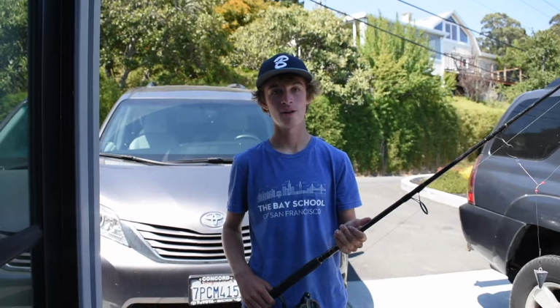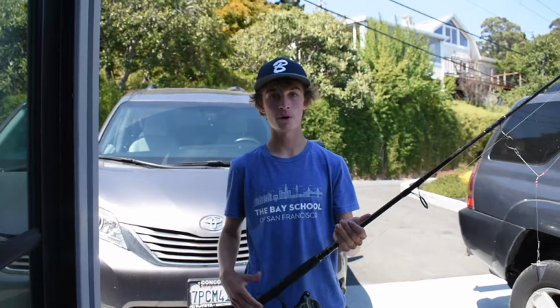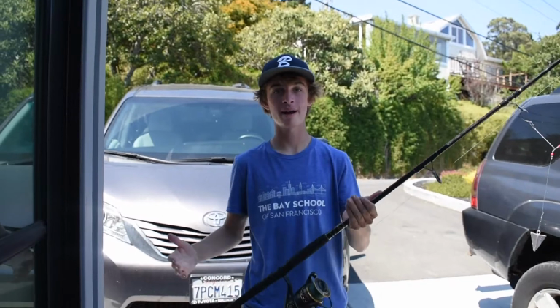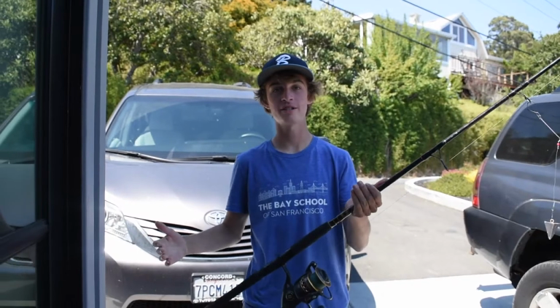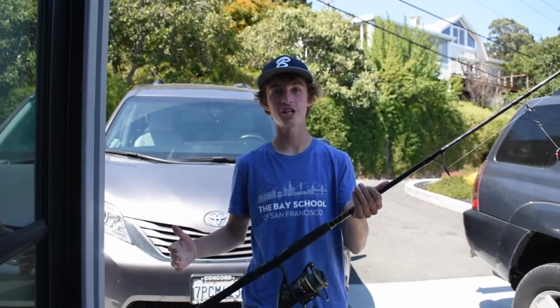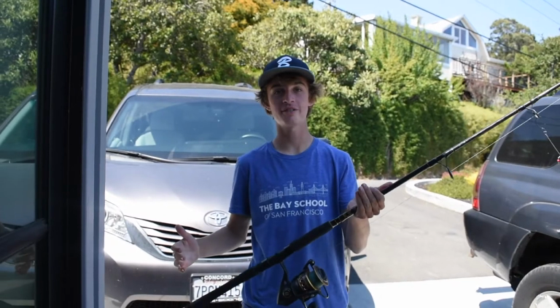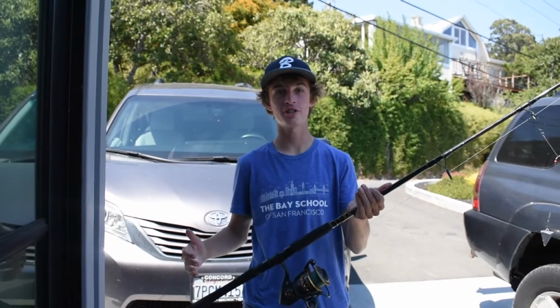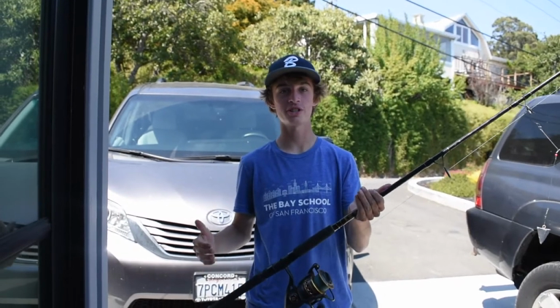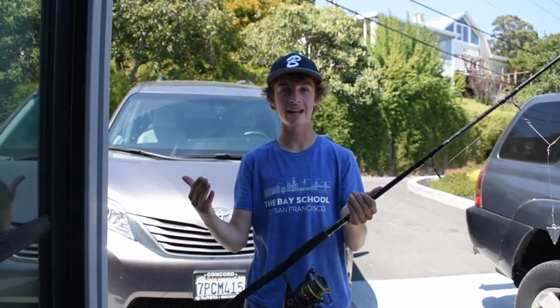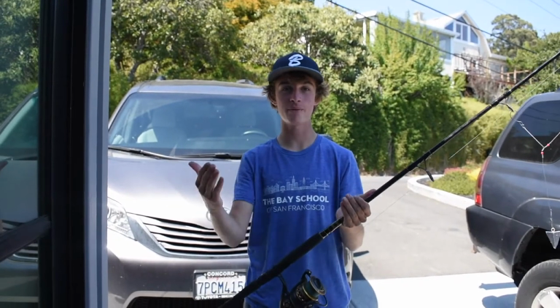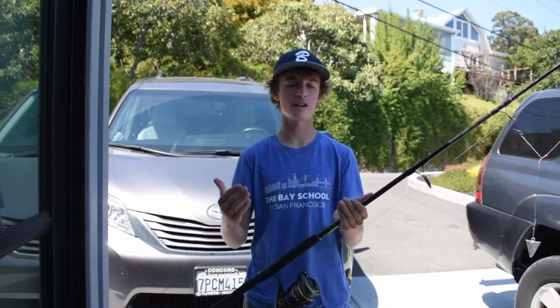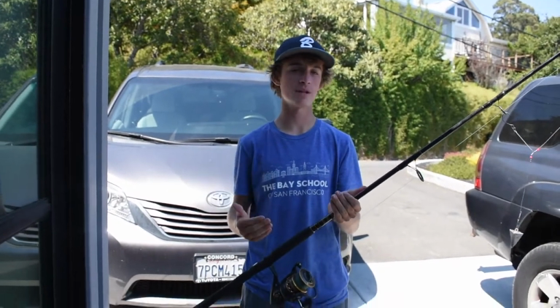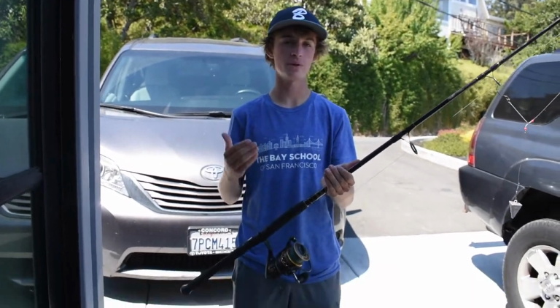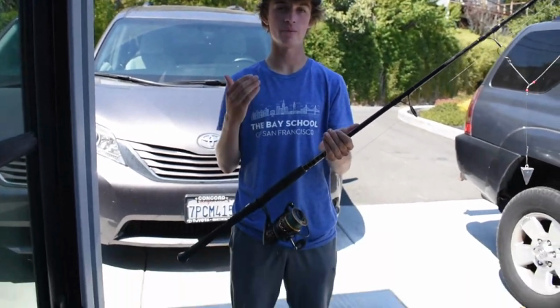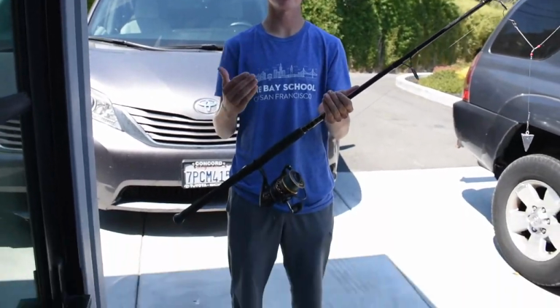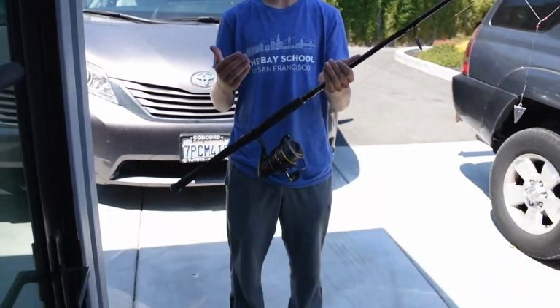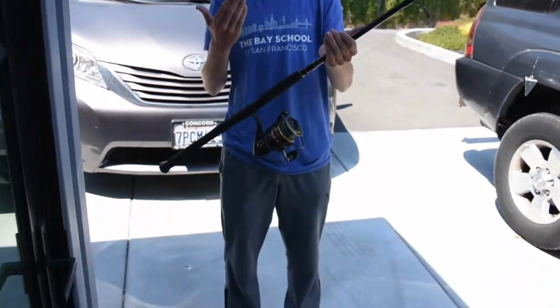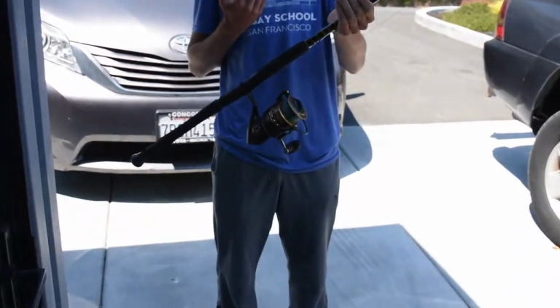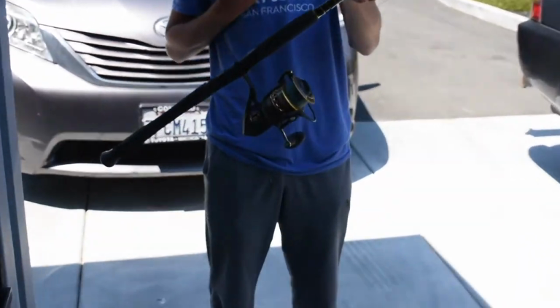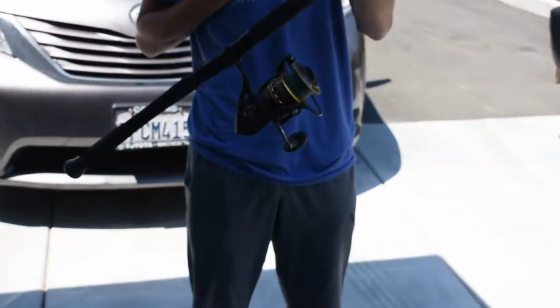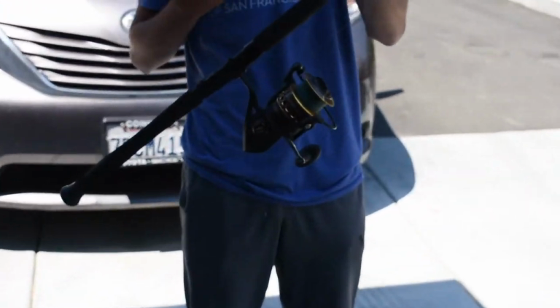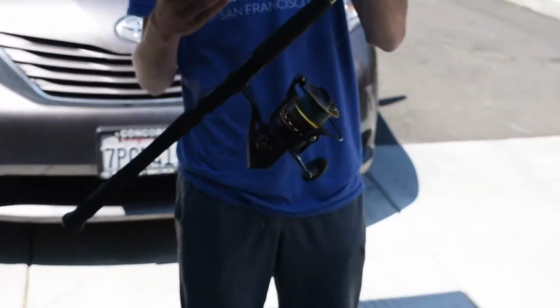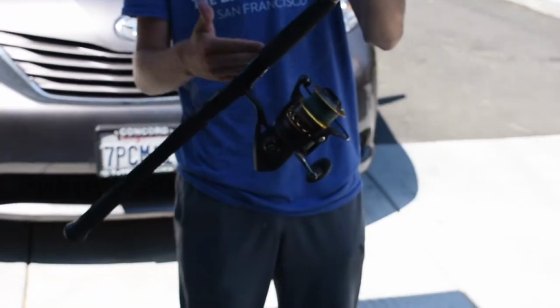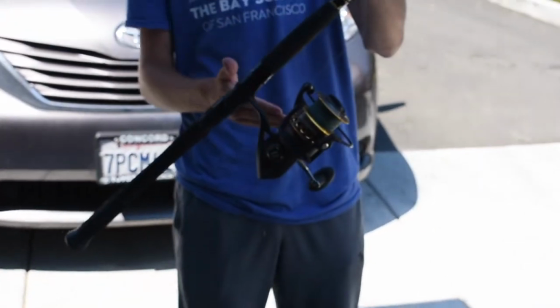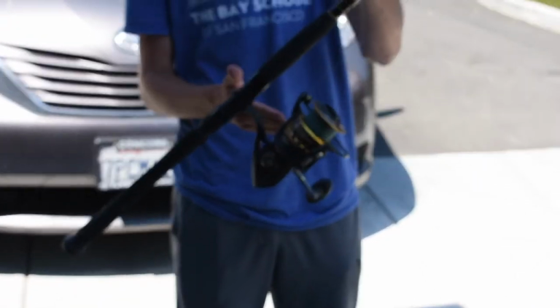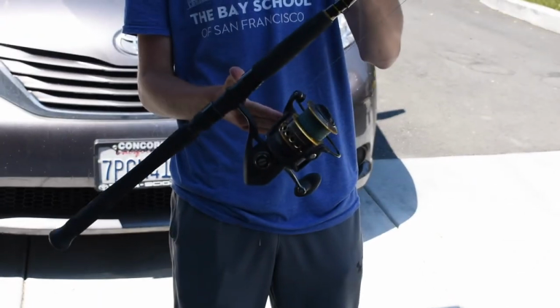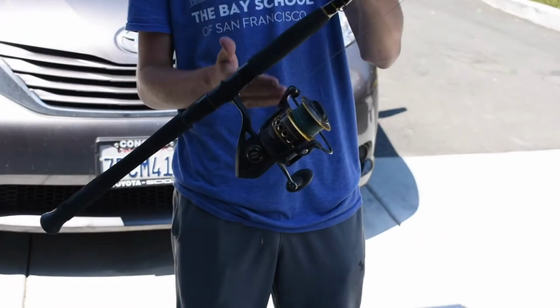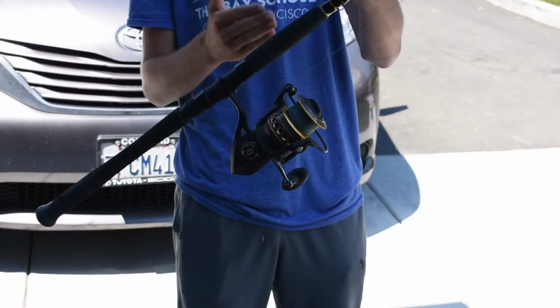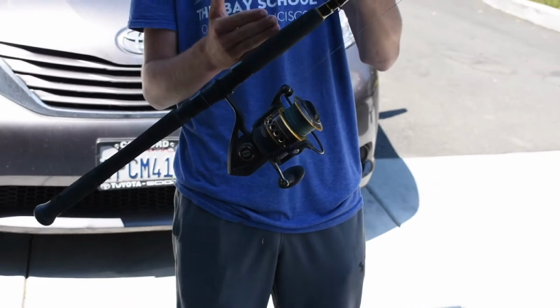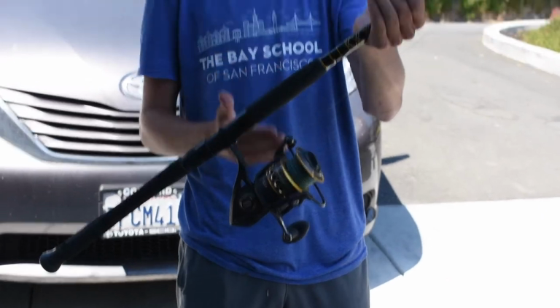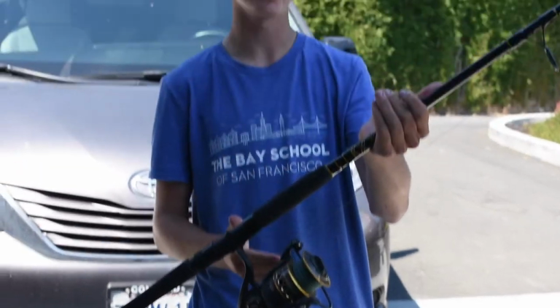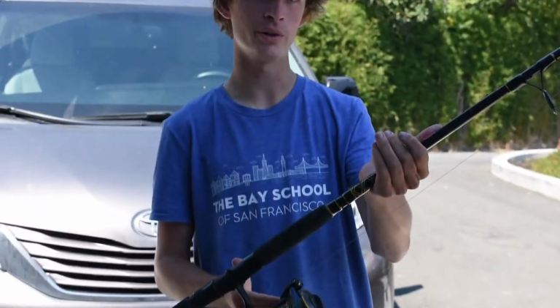Welcome back to Jay-Z Fishing. Today we're going to be doing a review on my personal Penn Battle 2 Rod and Reel.